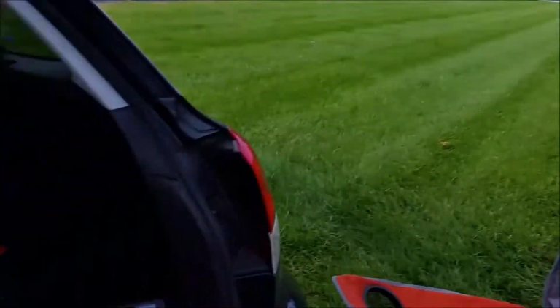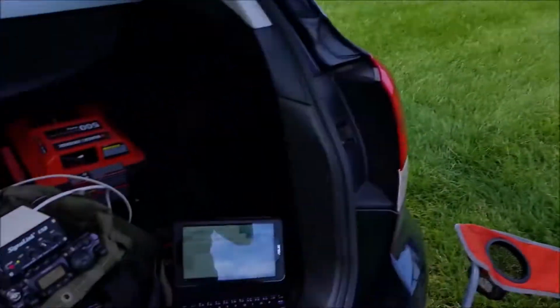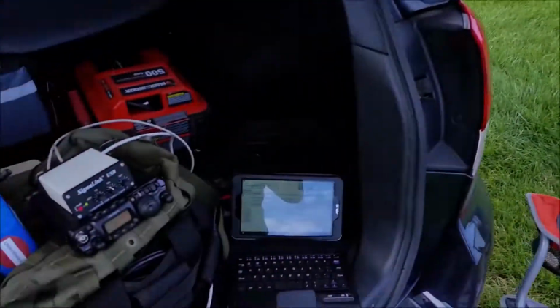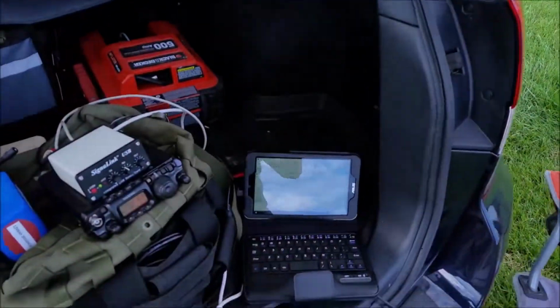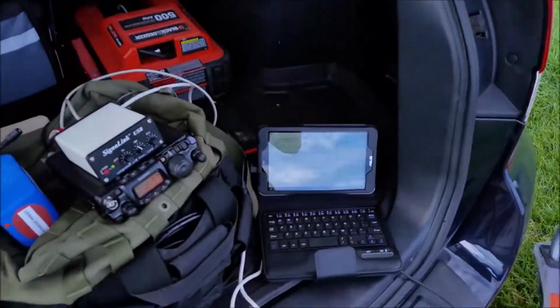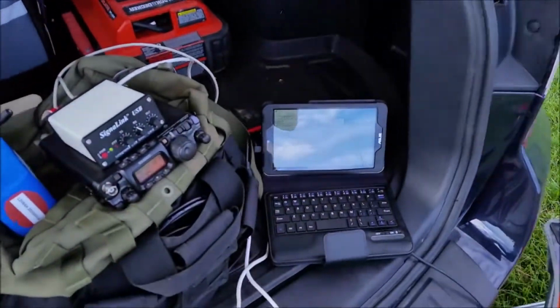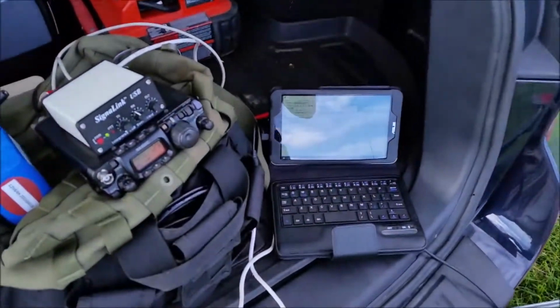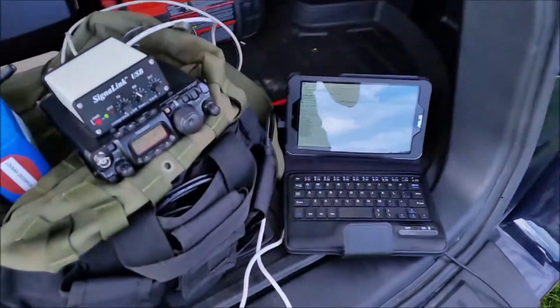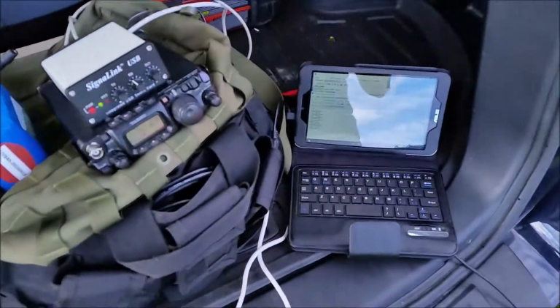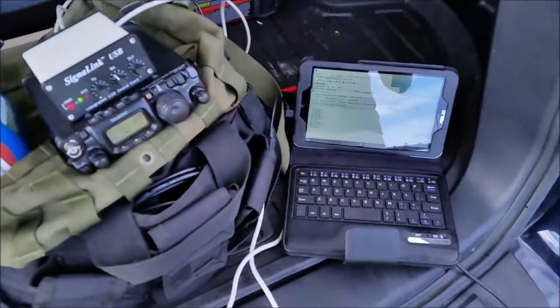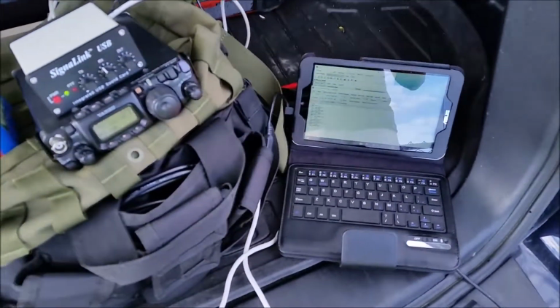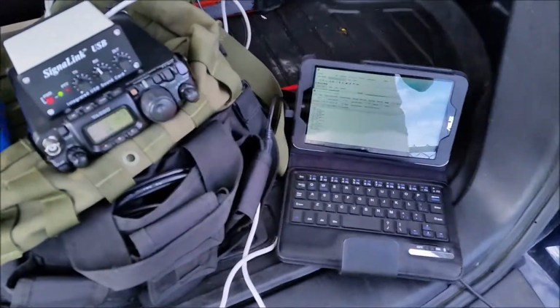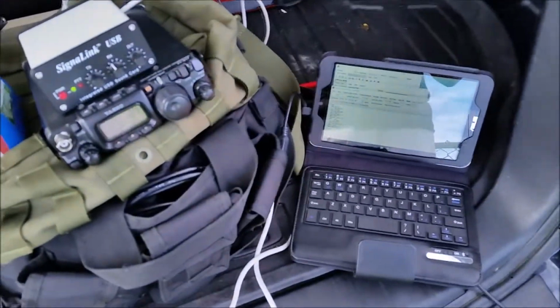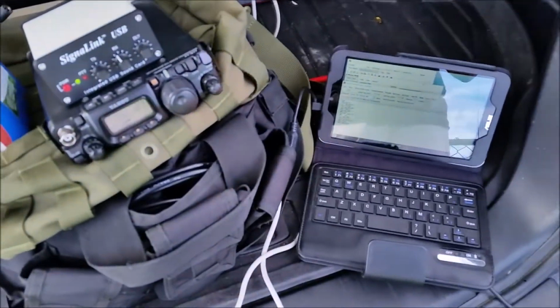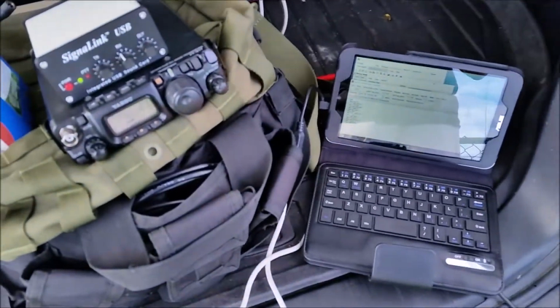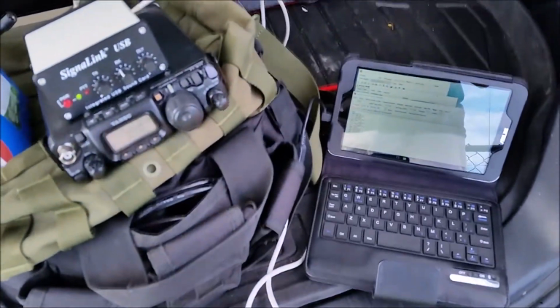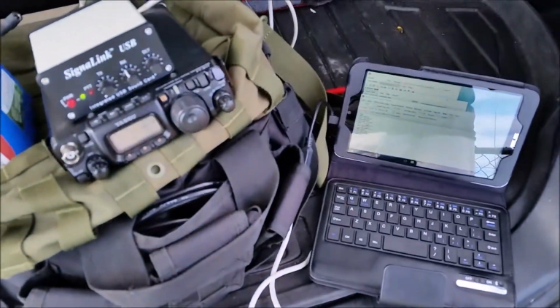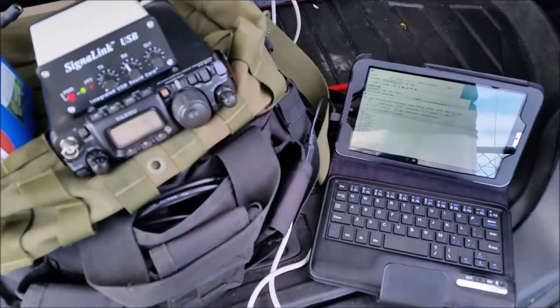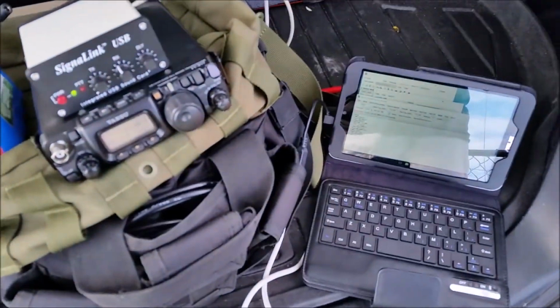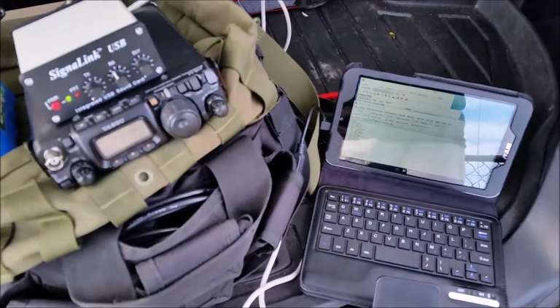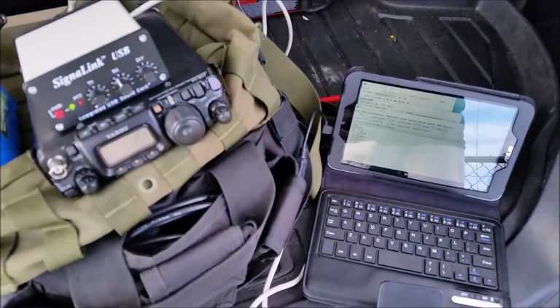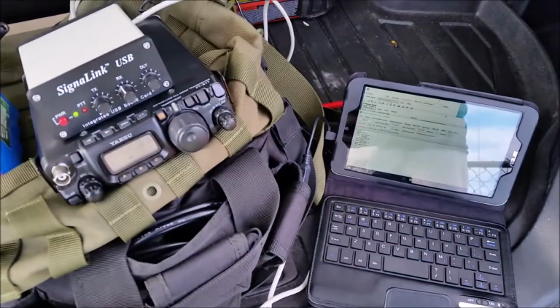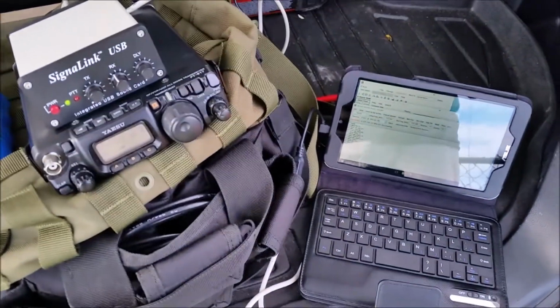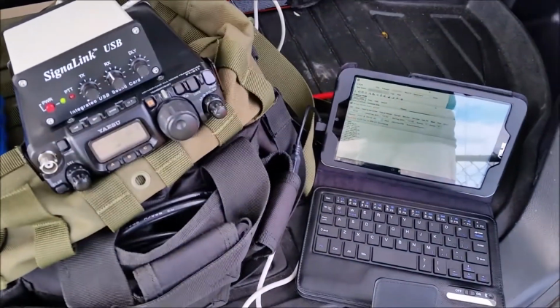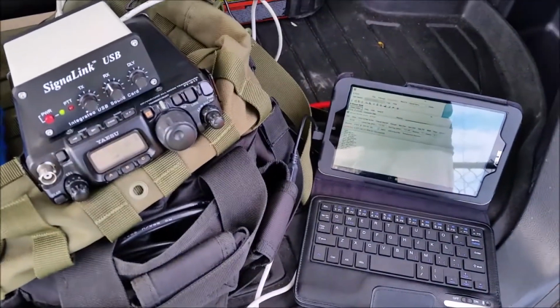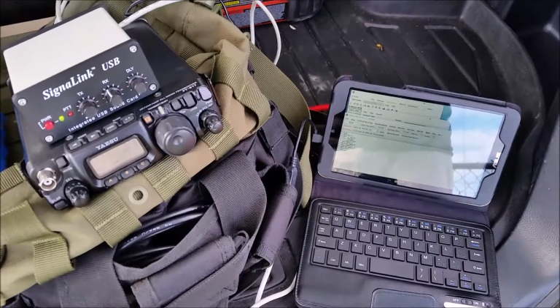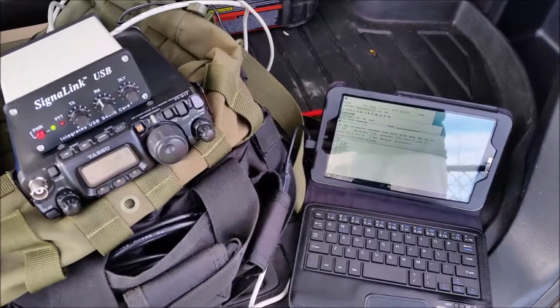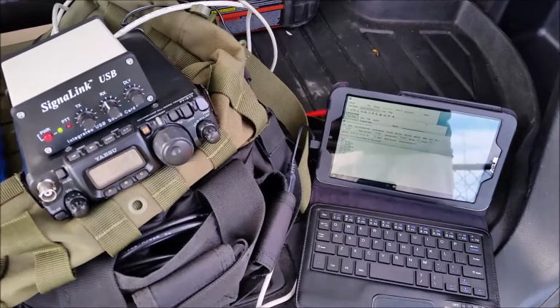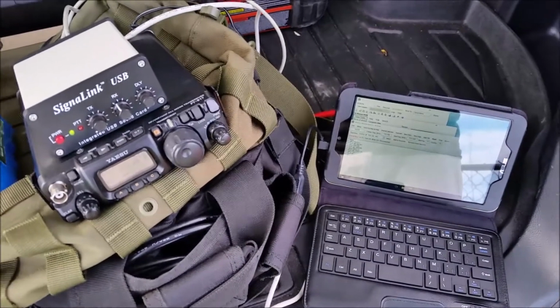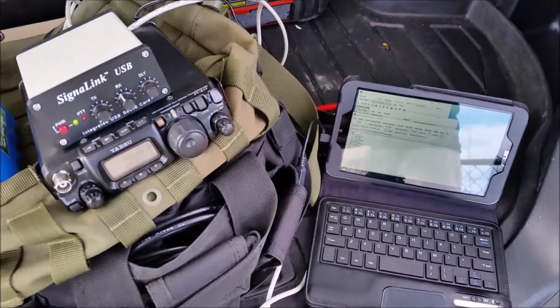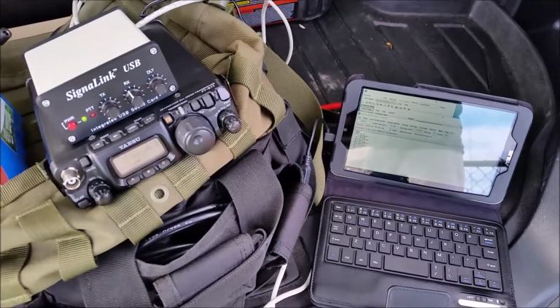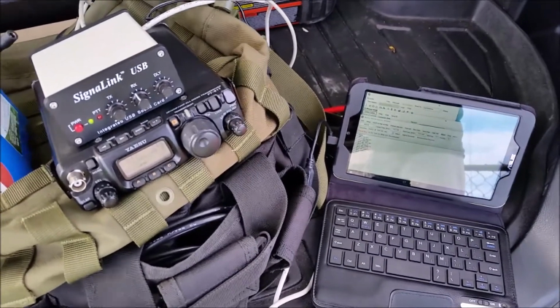Band conditions aren't the best this morning. That's pretty much the case while you're here, but I'll try the Magloop next.